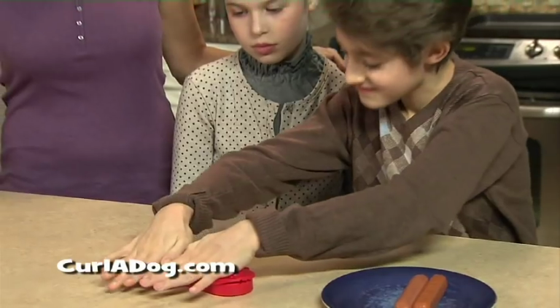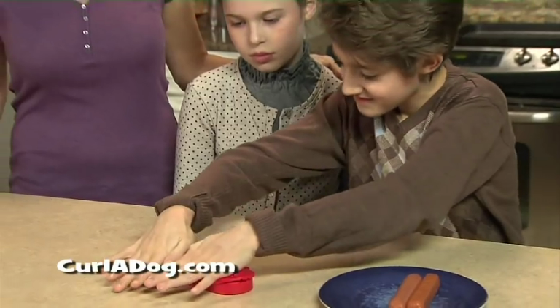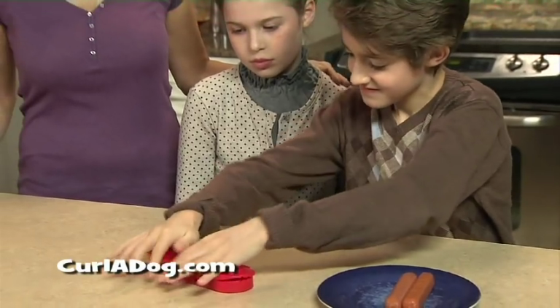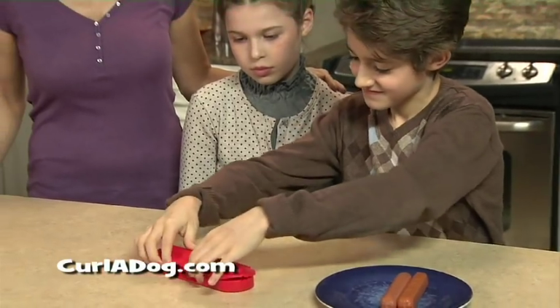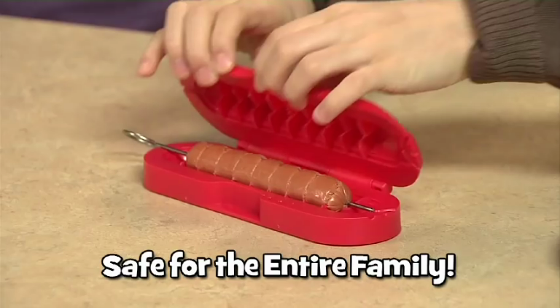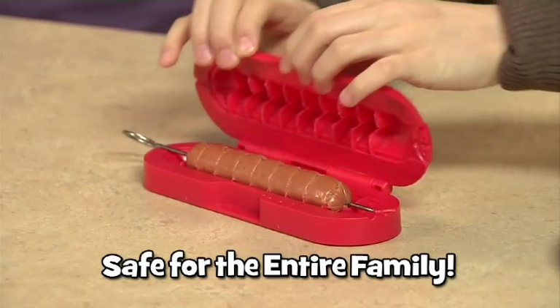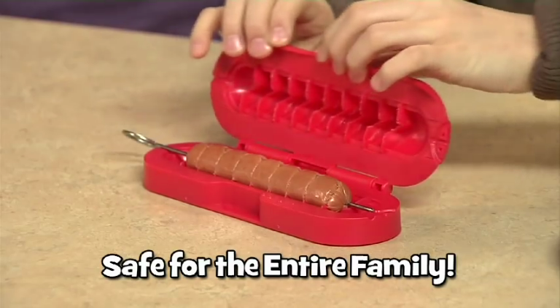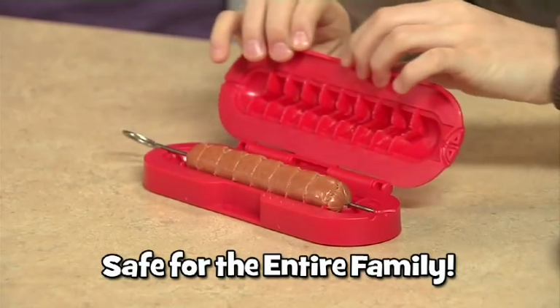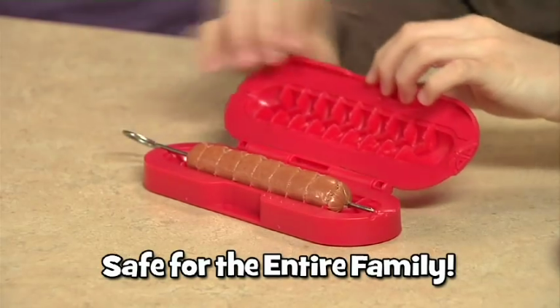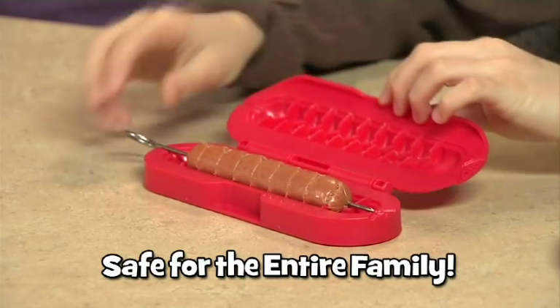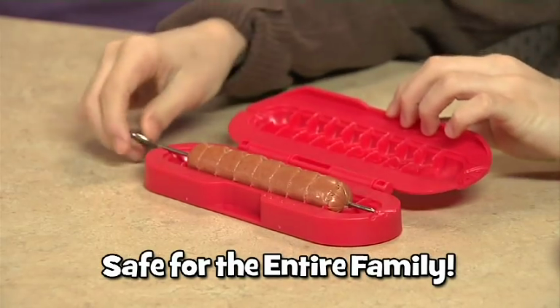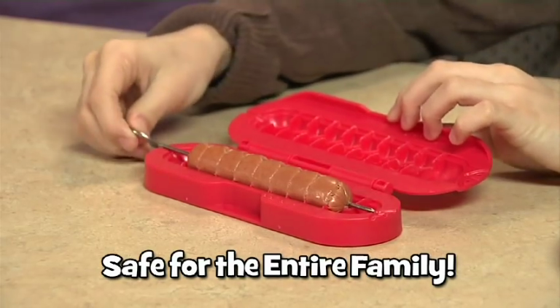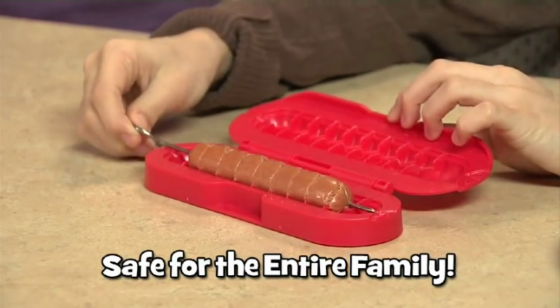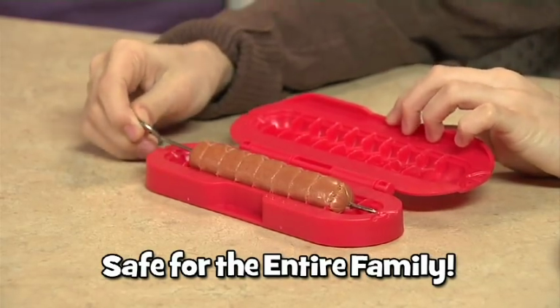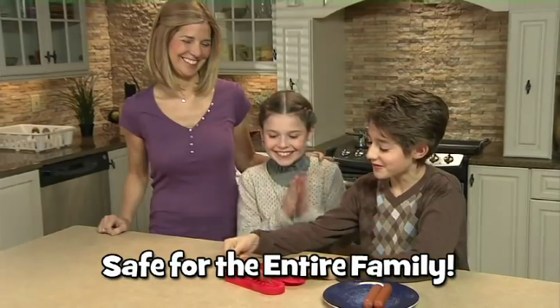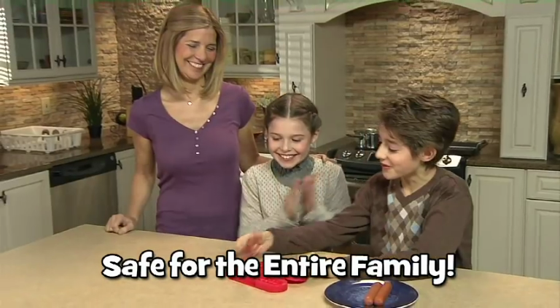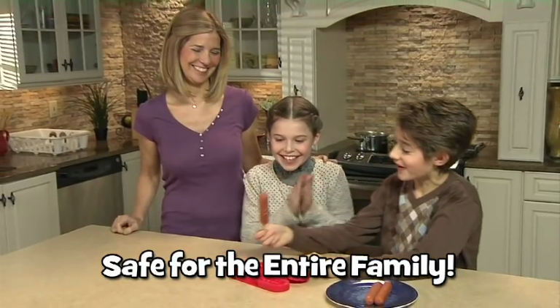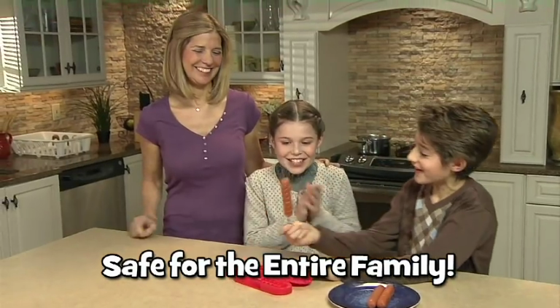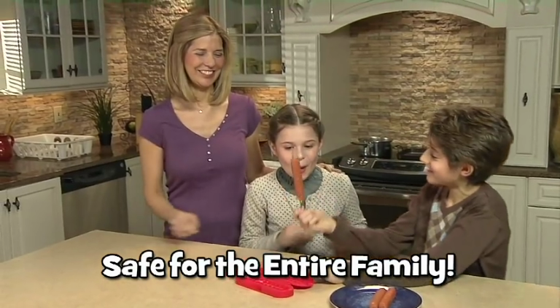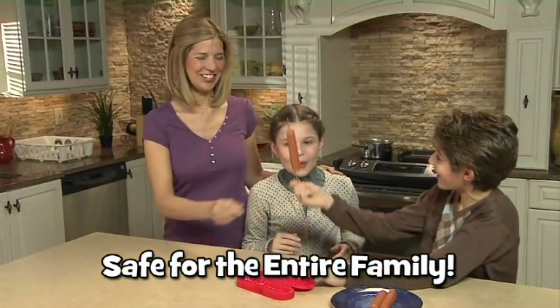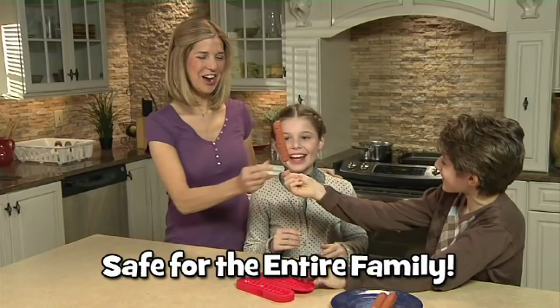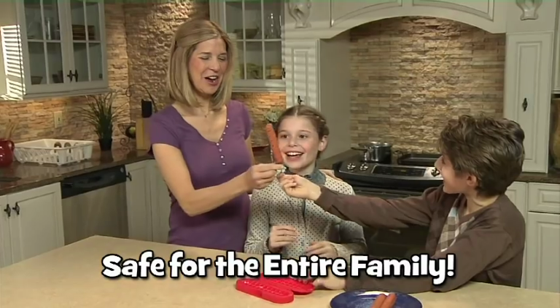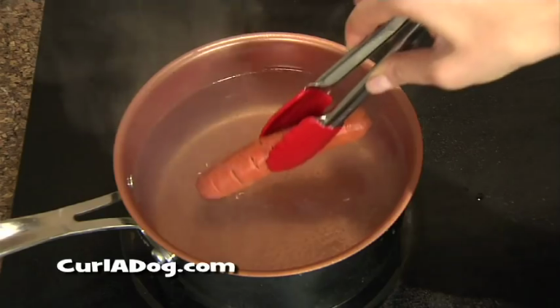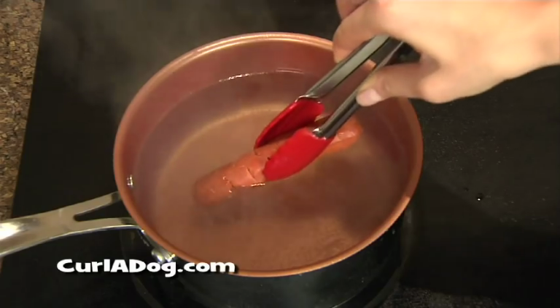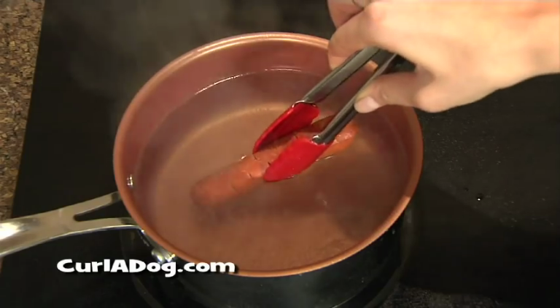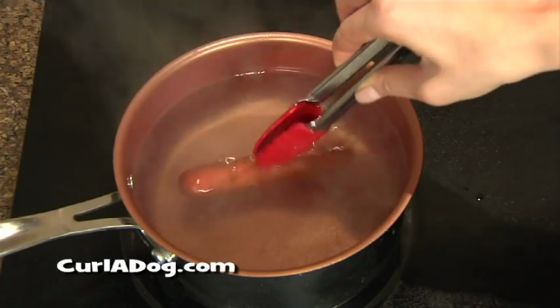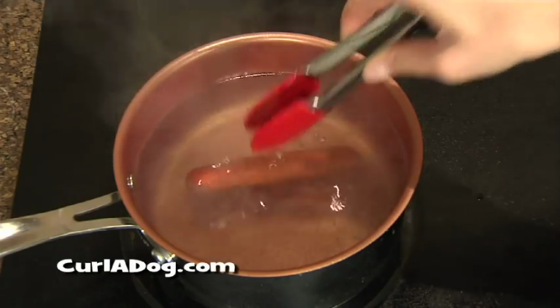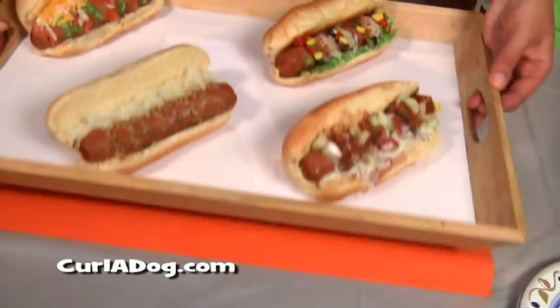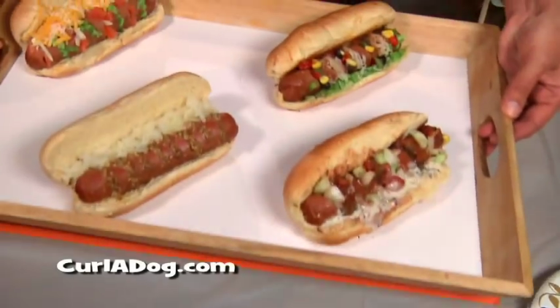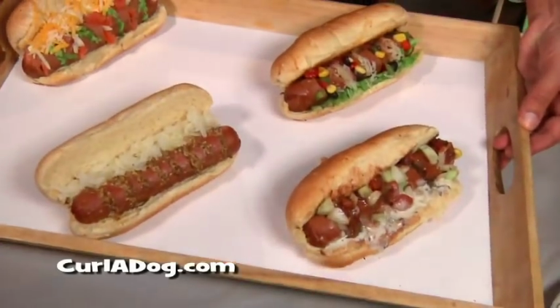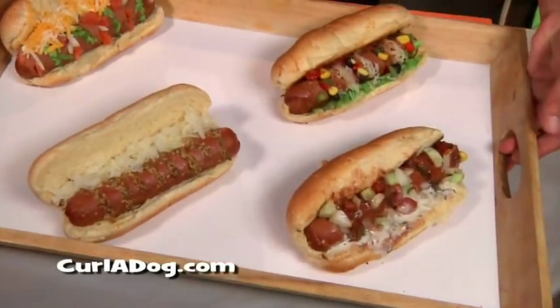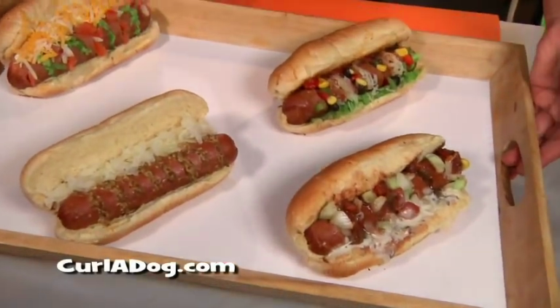So easy to use! Curl-A-Dog cutting fins slice your dog perfectly, so you can create the most delicious hot dogs ever!